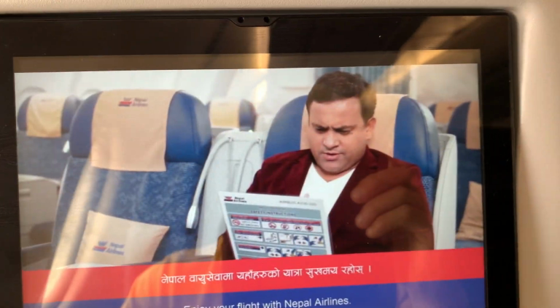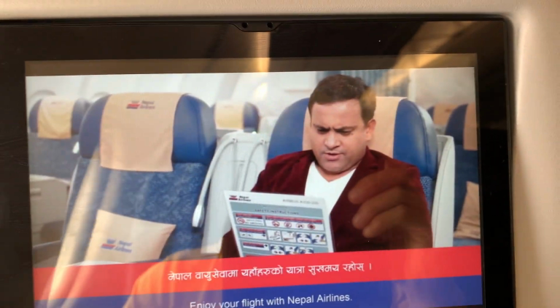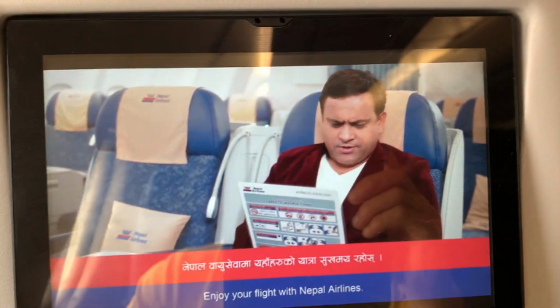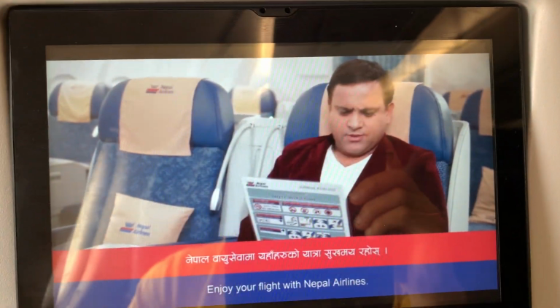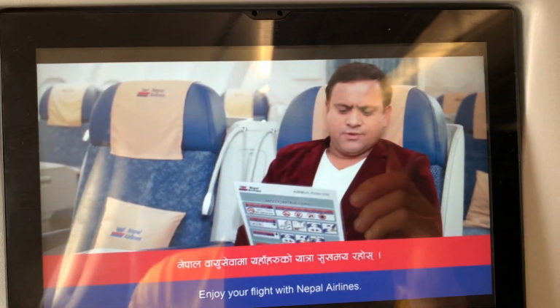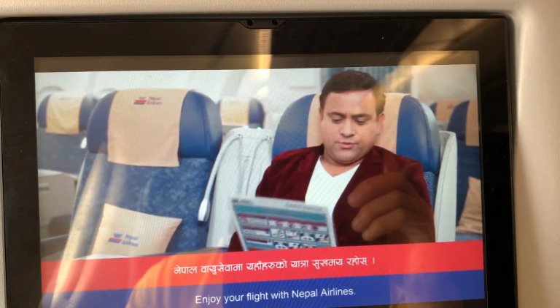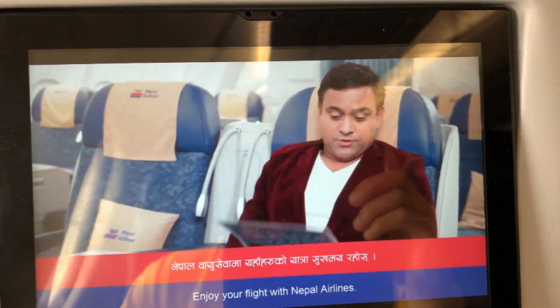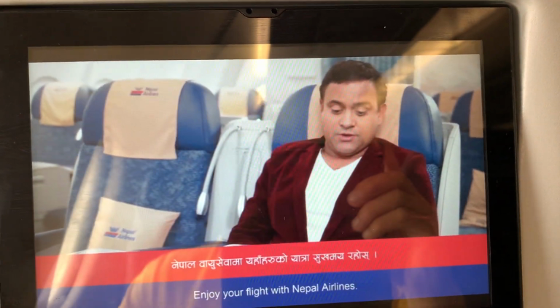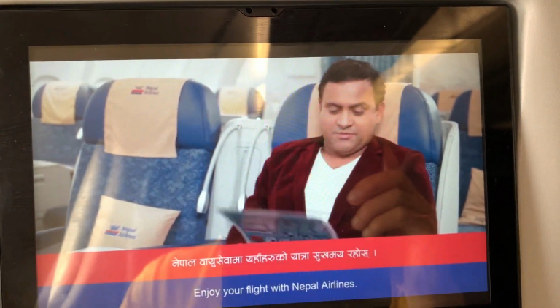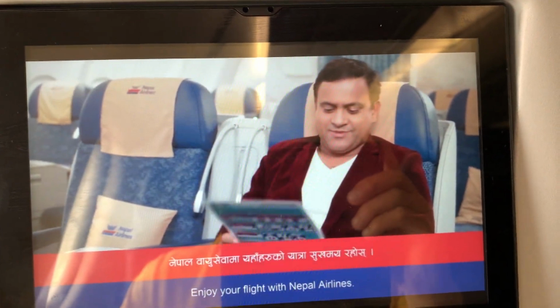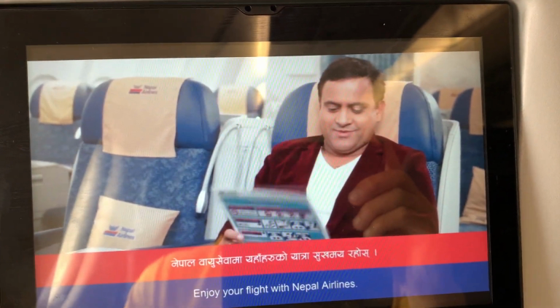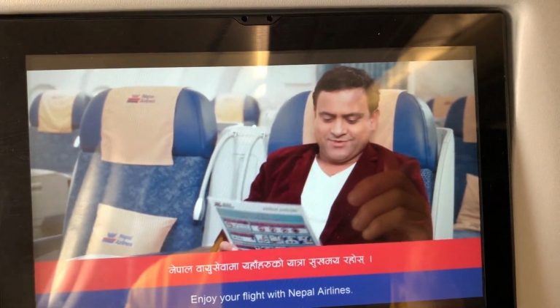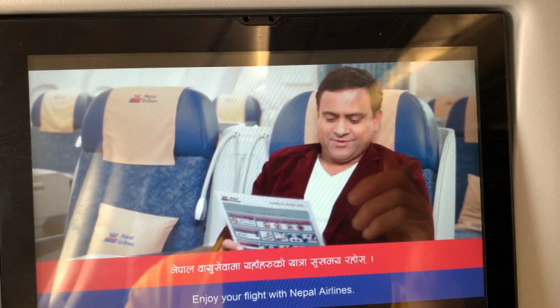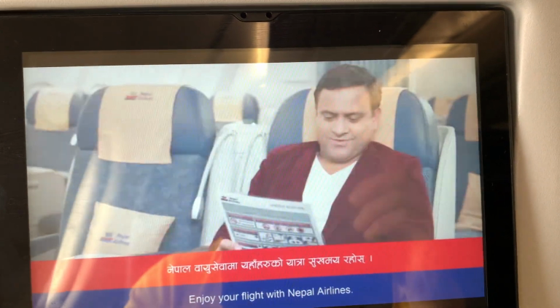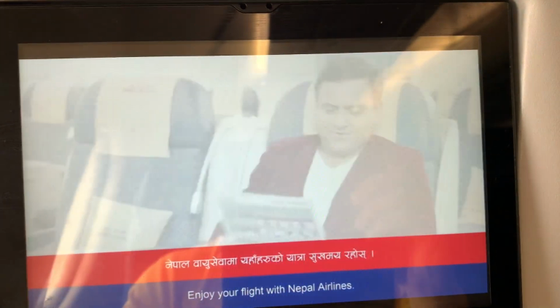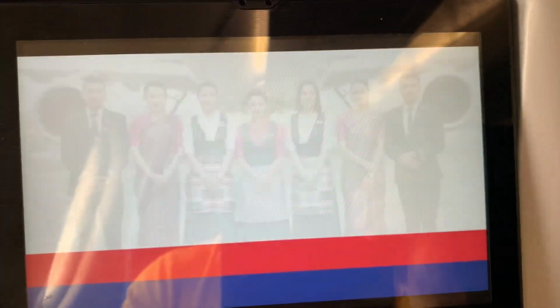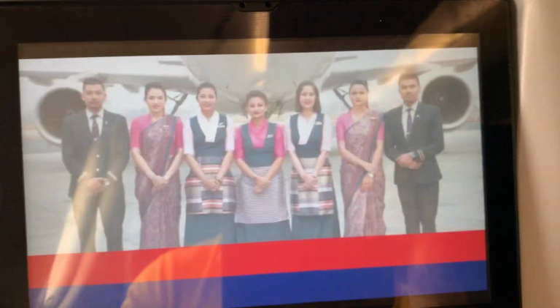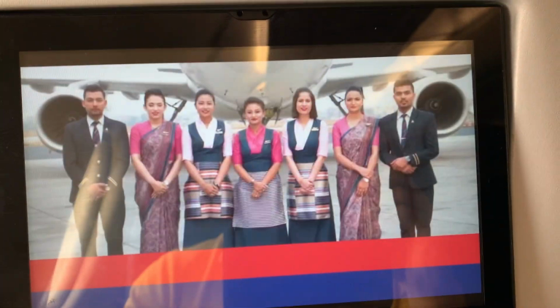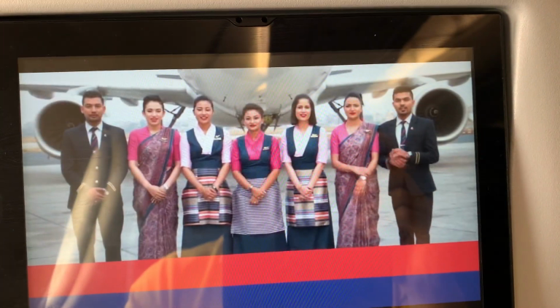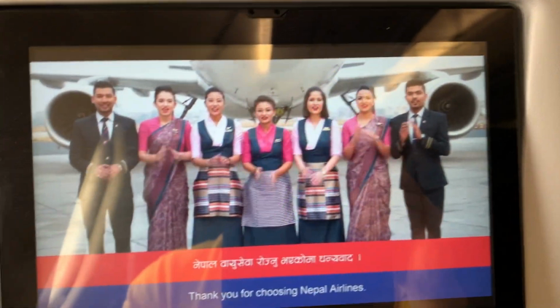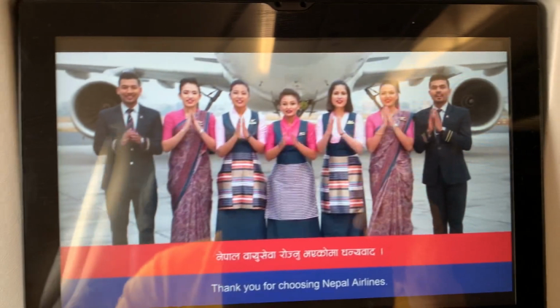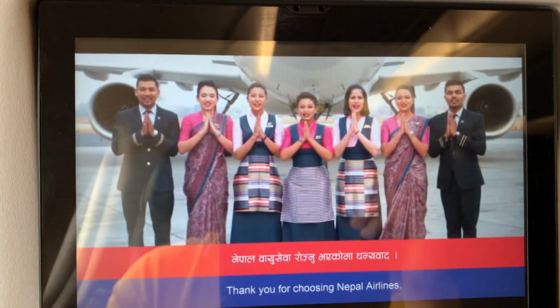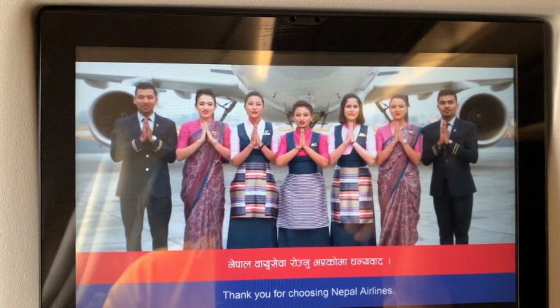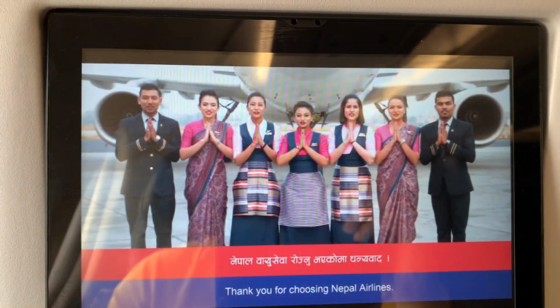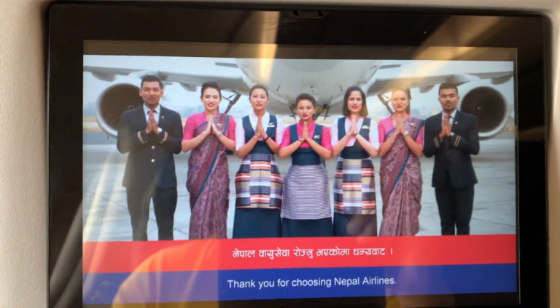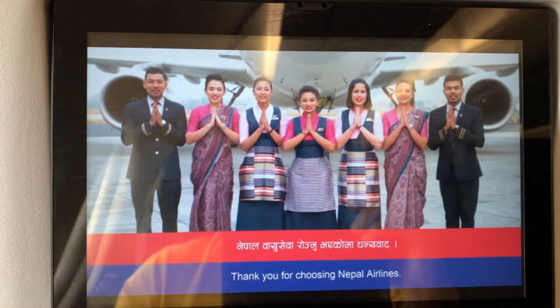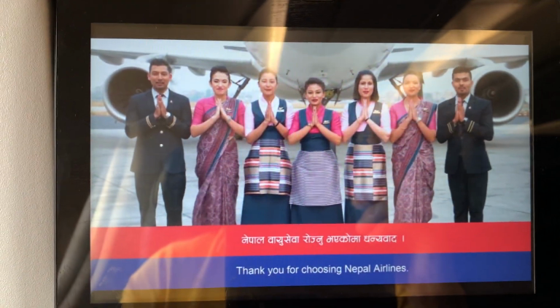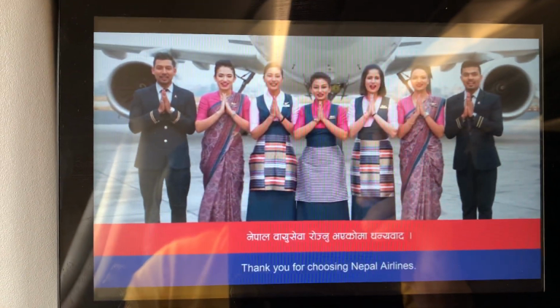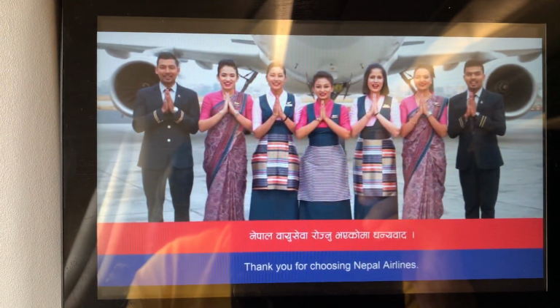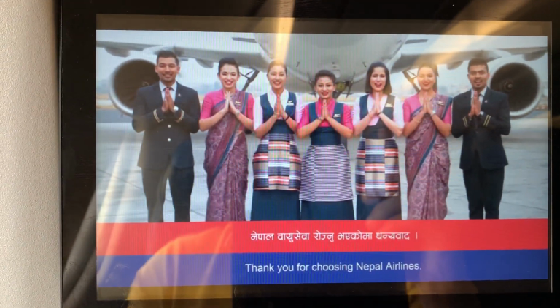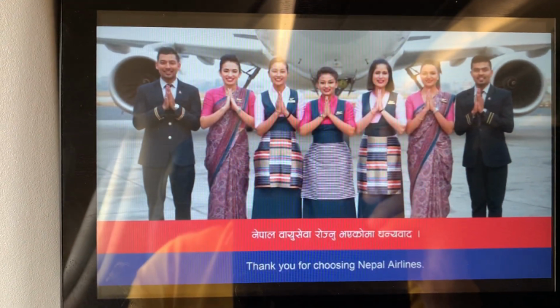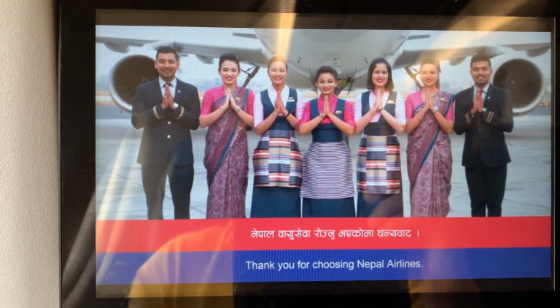Enjoy your flight with Nepal Airlines. Thank you for choosing Nepal Airlines.